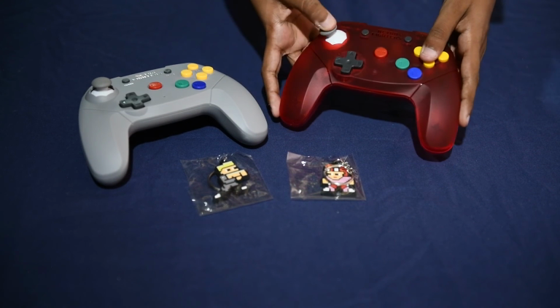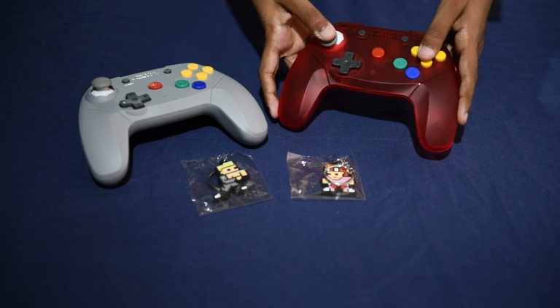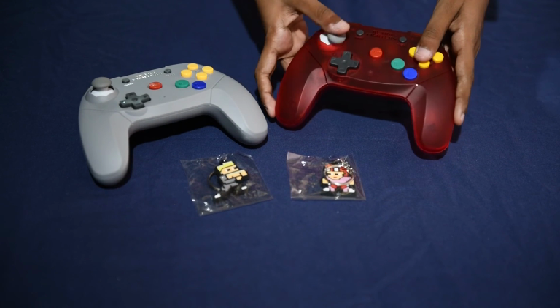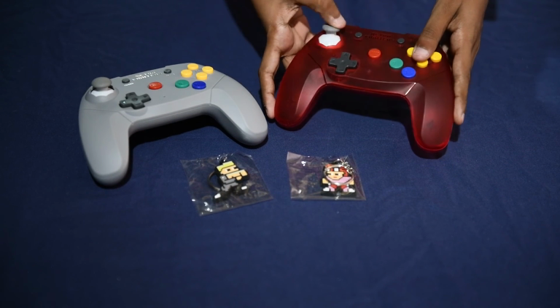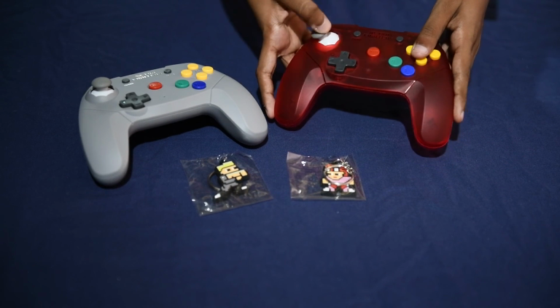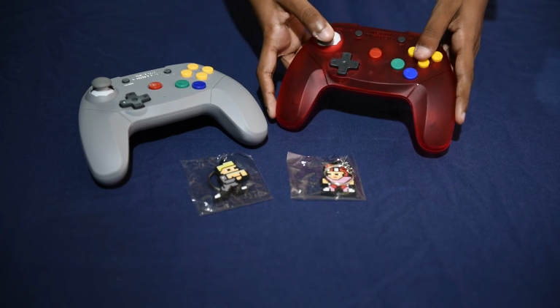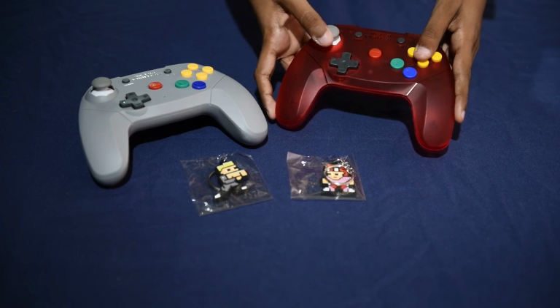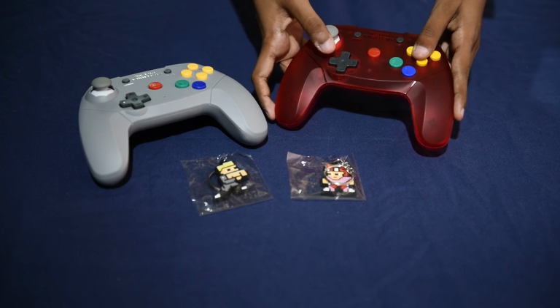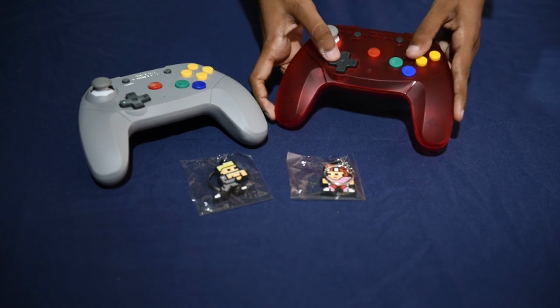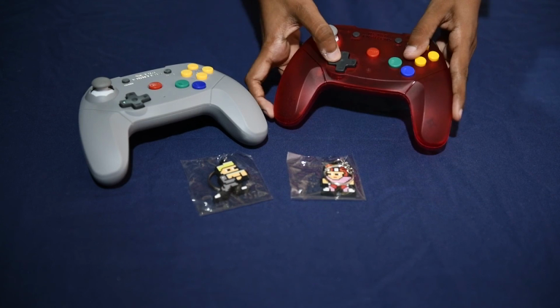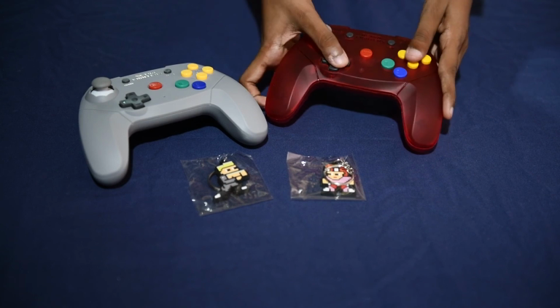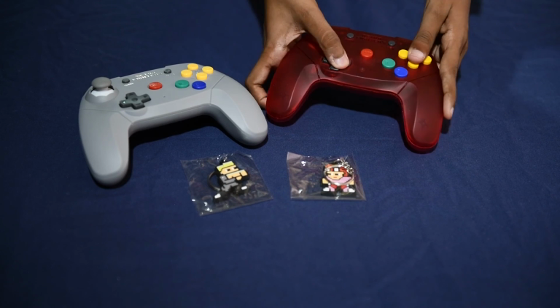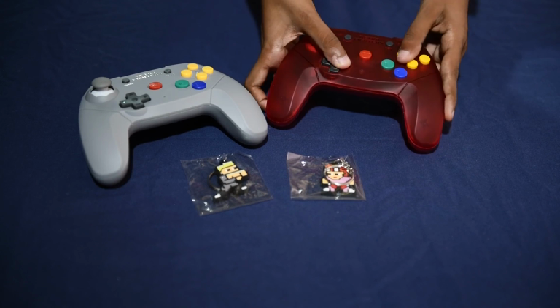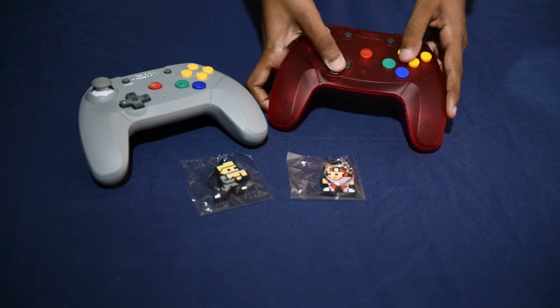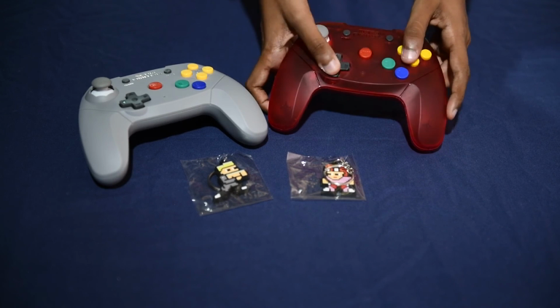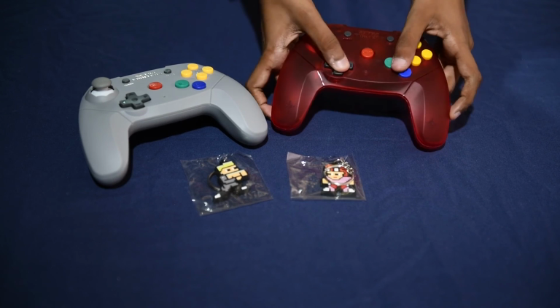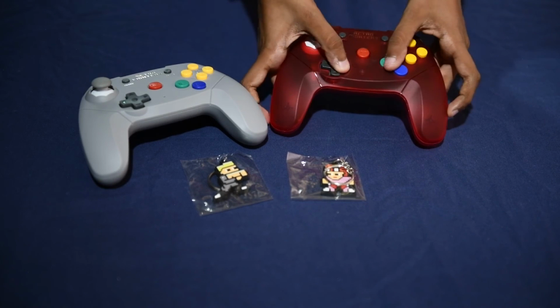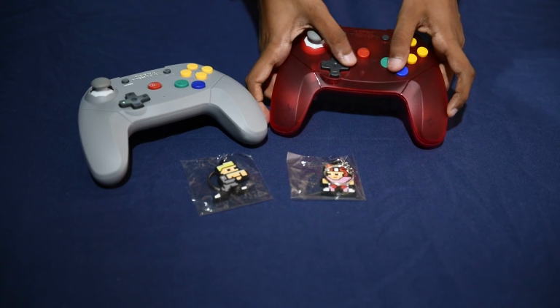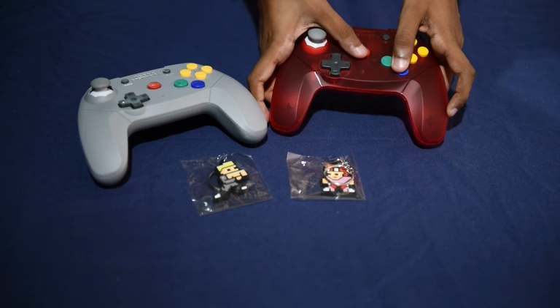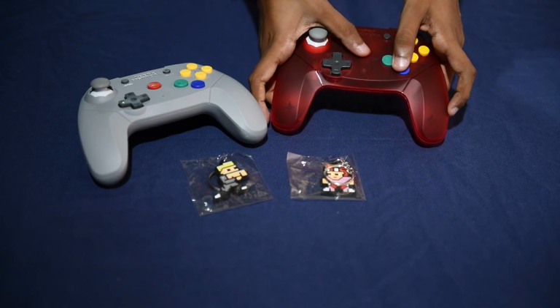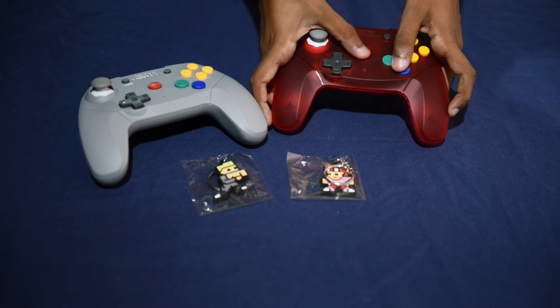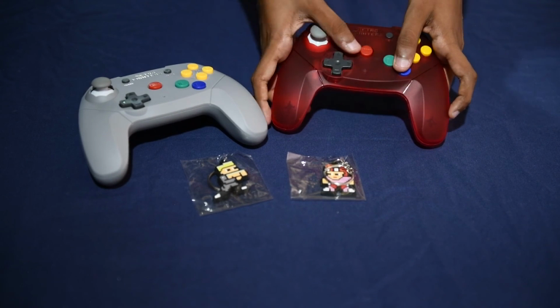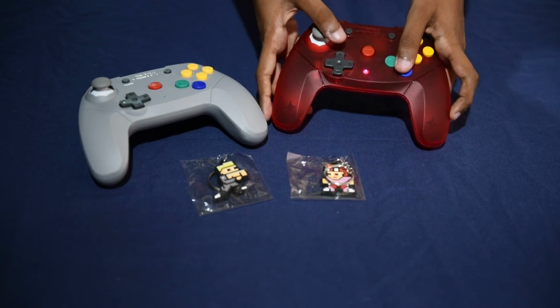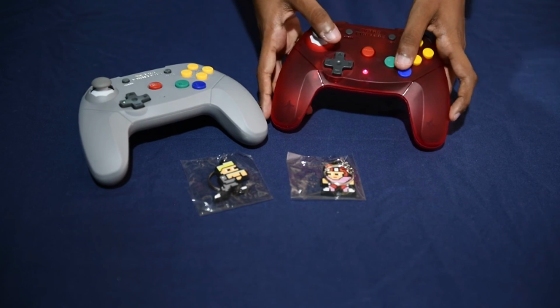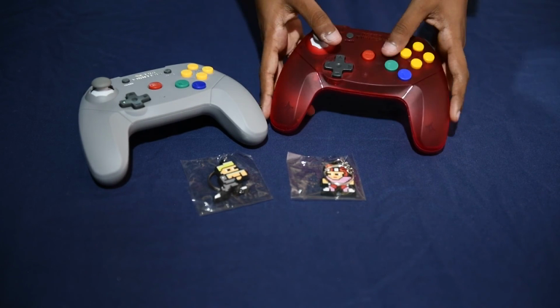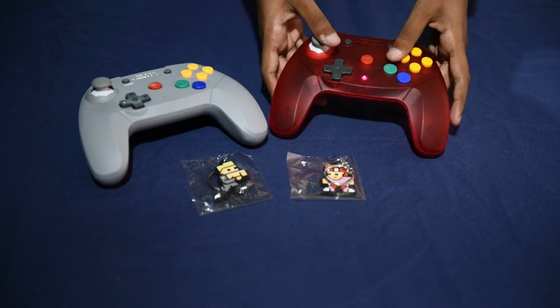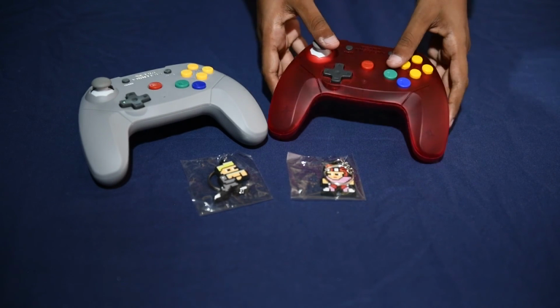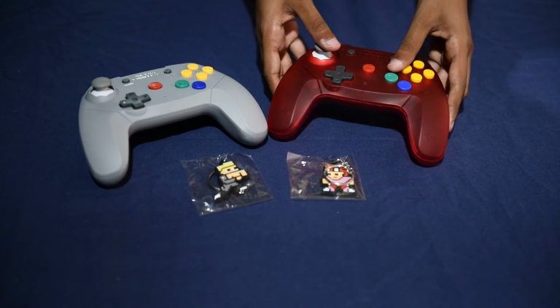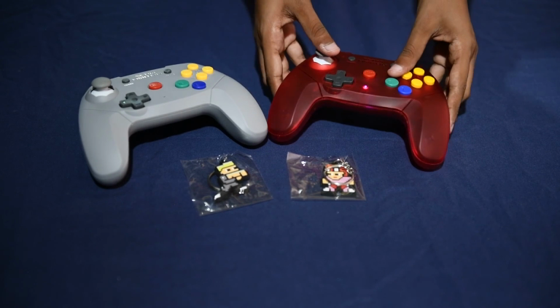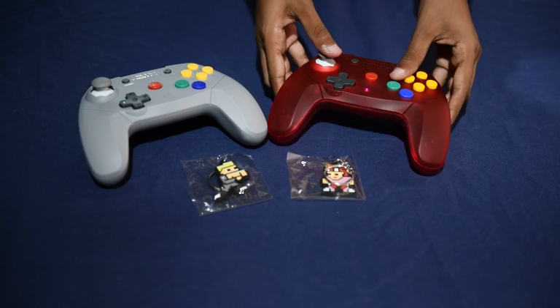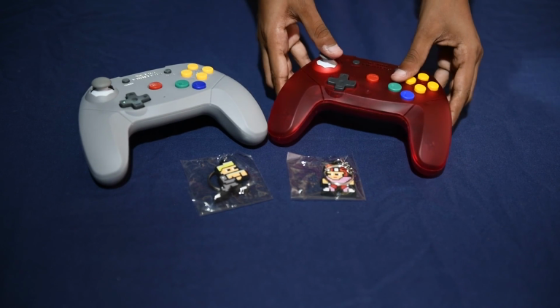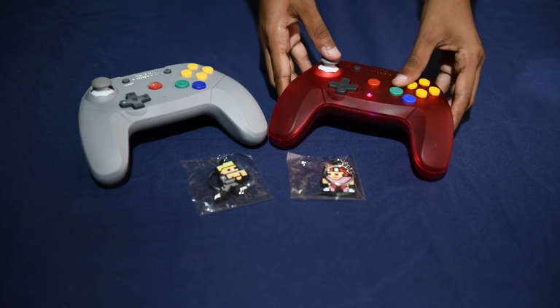That's it for this unboxing — hope you all enjoyed. Take care, see you all in the next one.